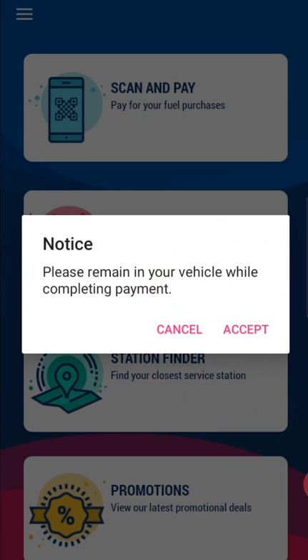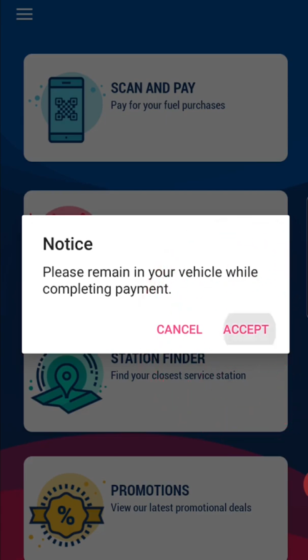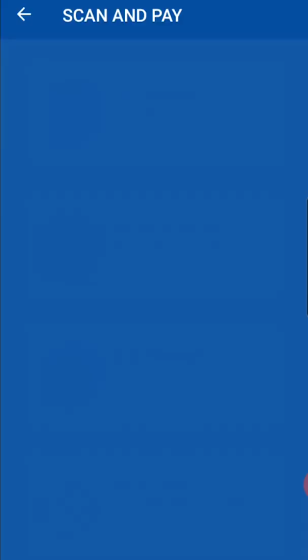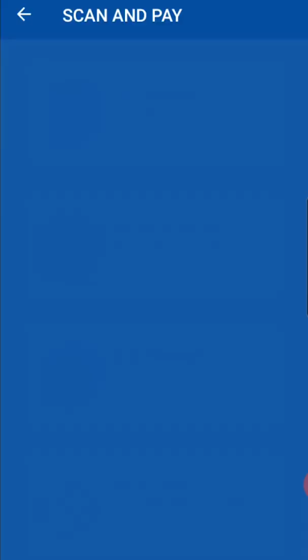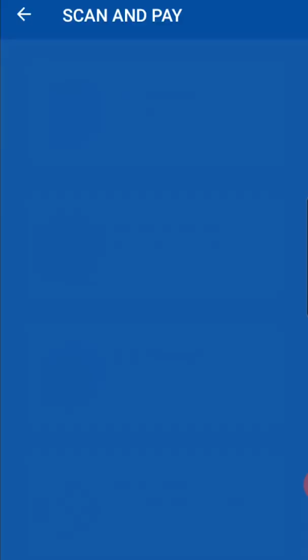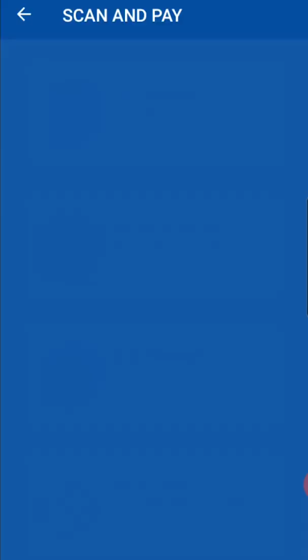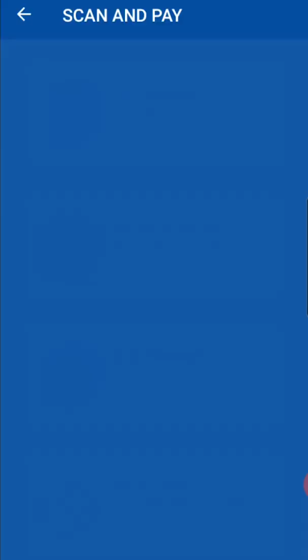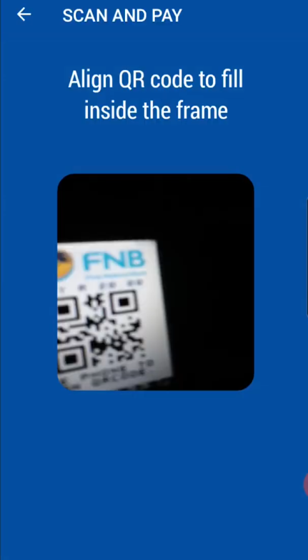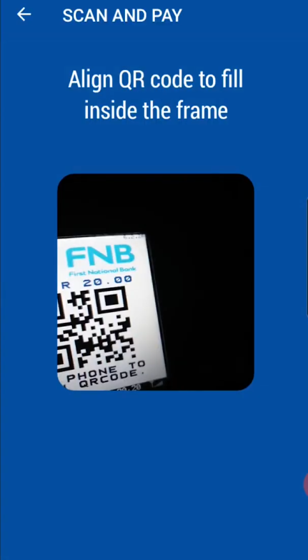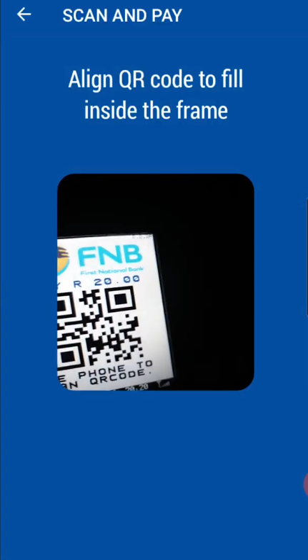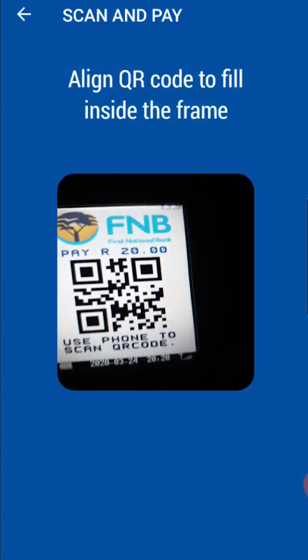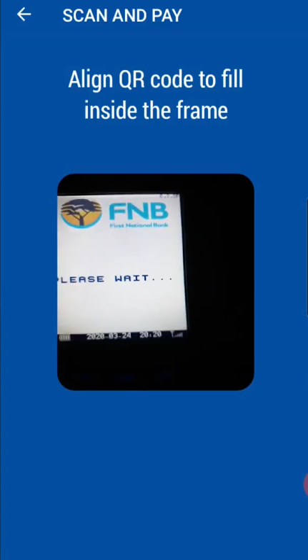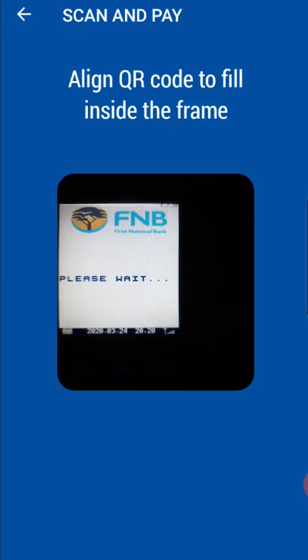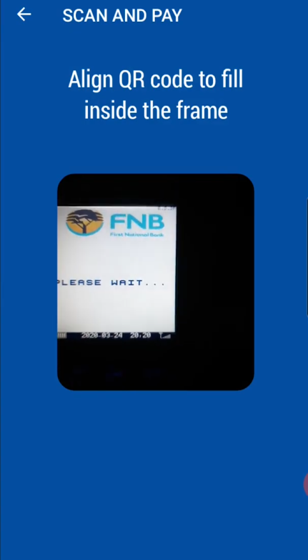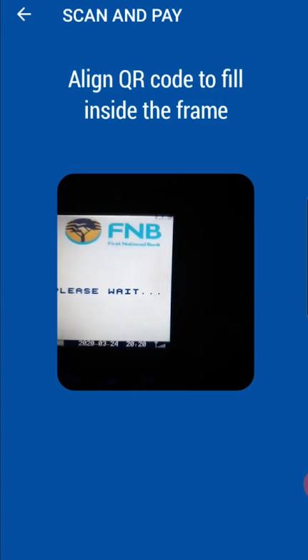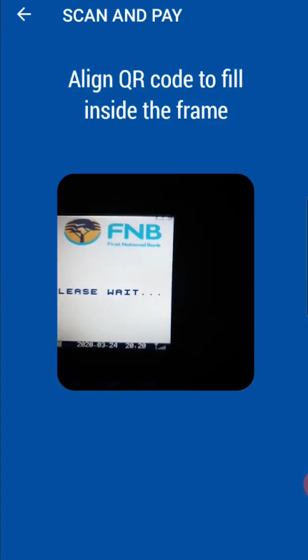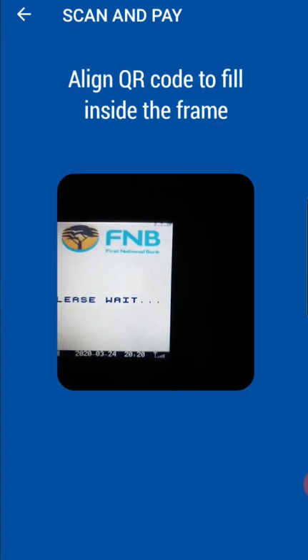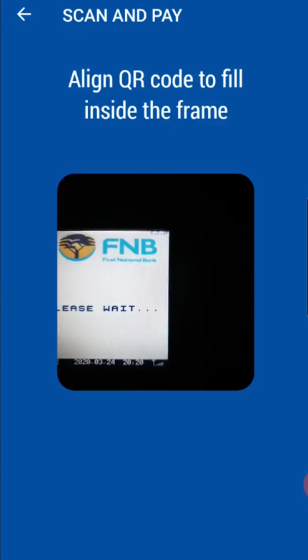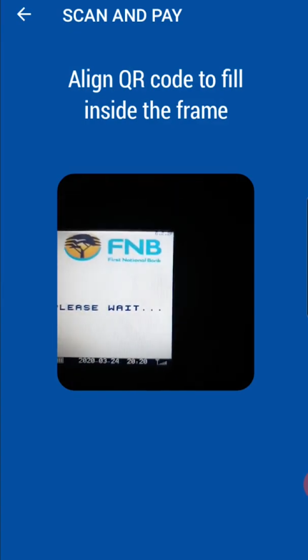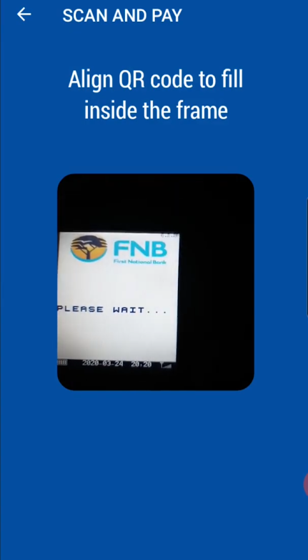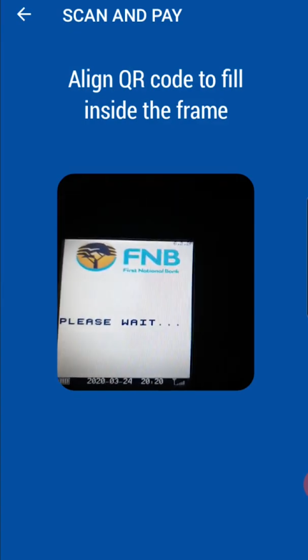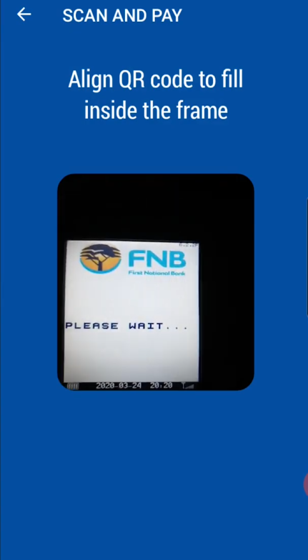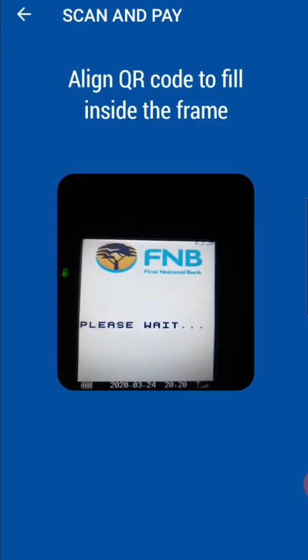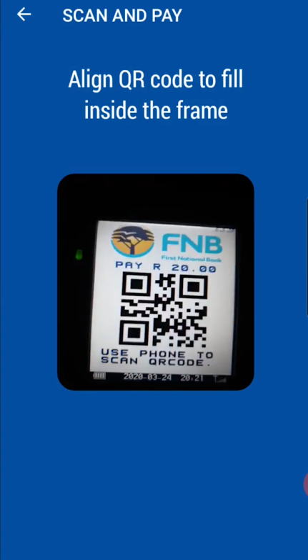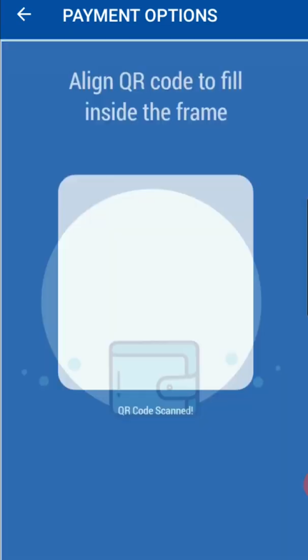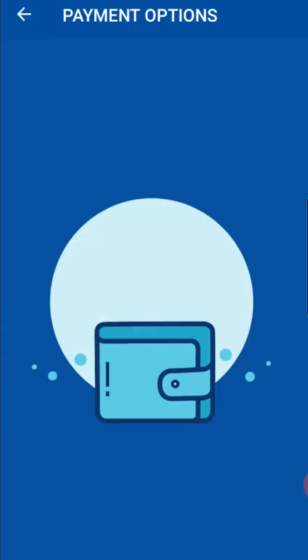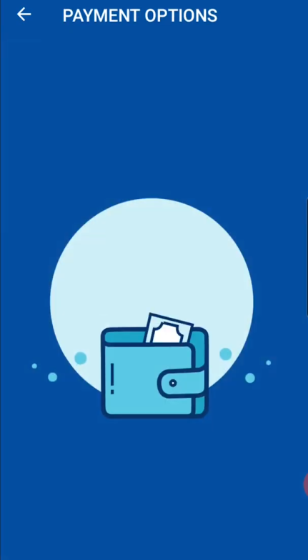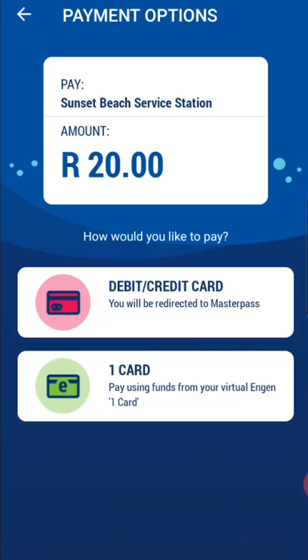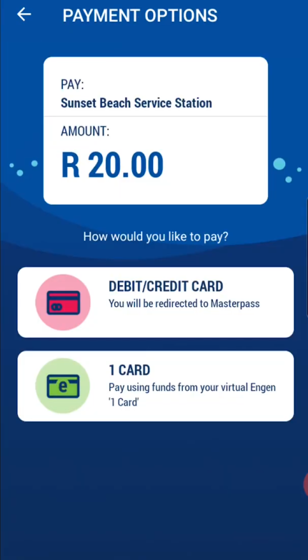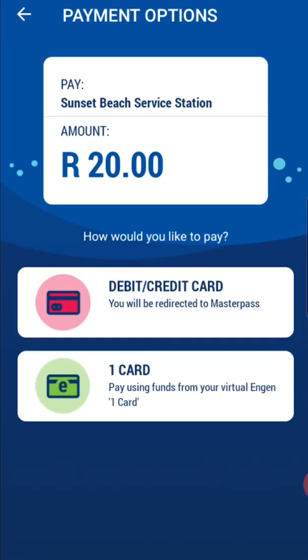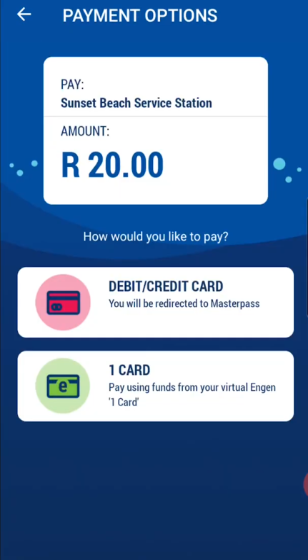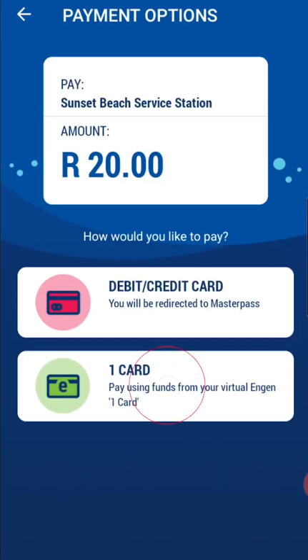Next, scan the QR code shown on the POS terminal and tap on One Card.